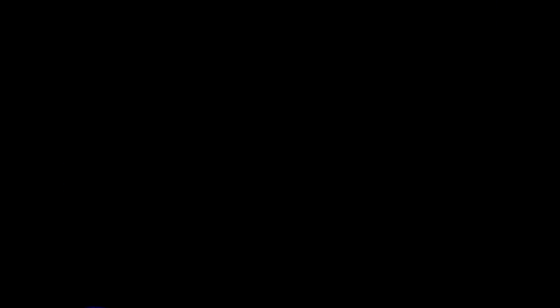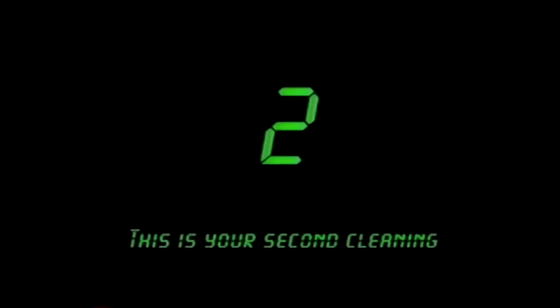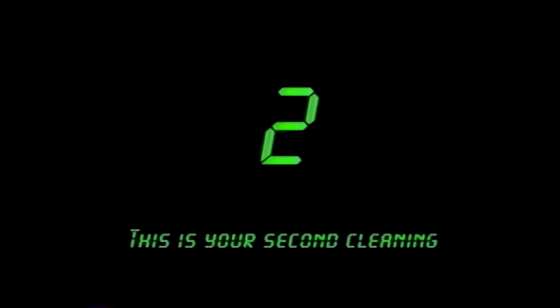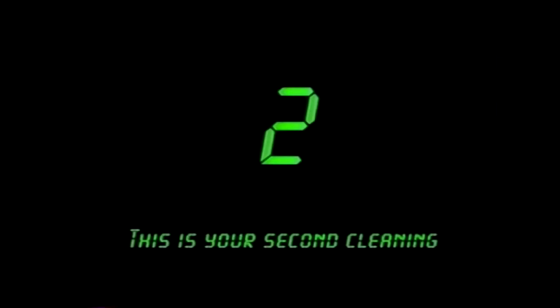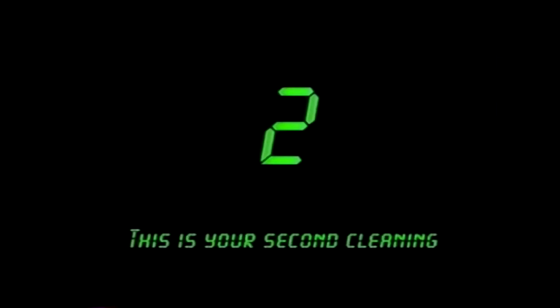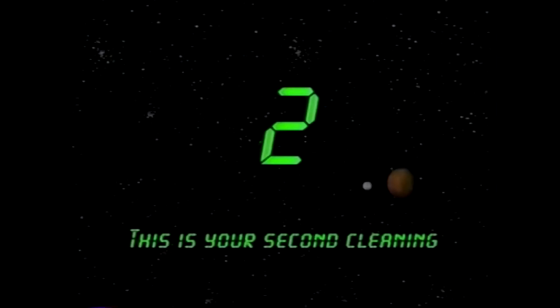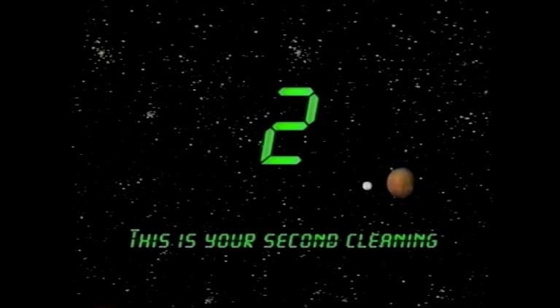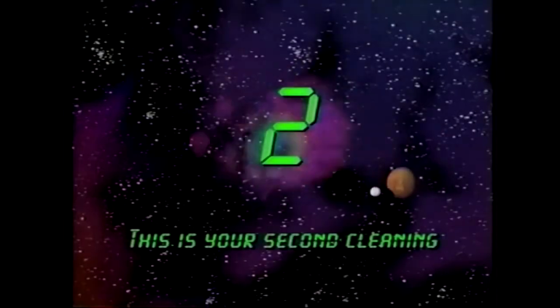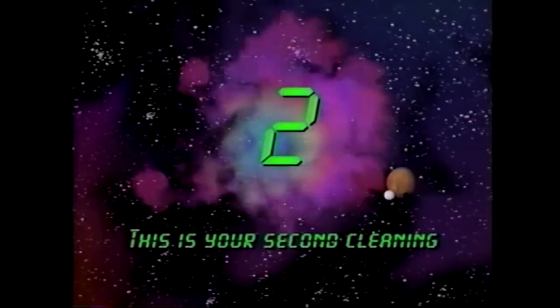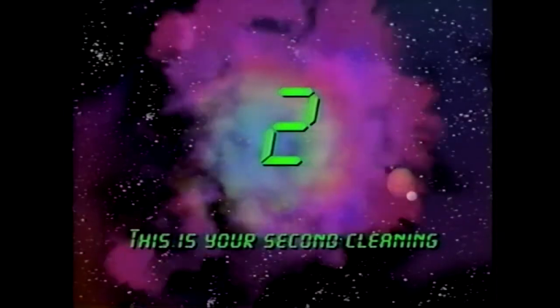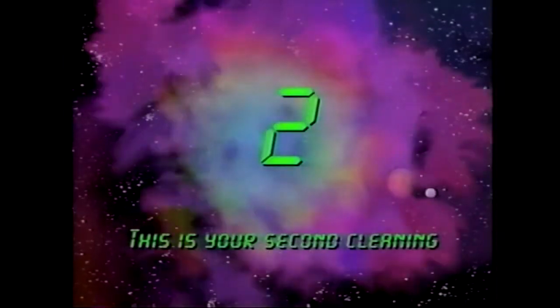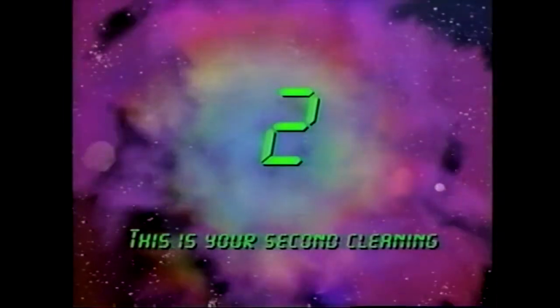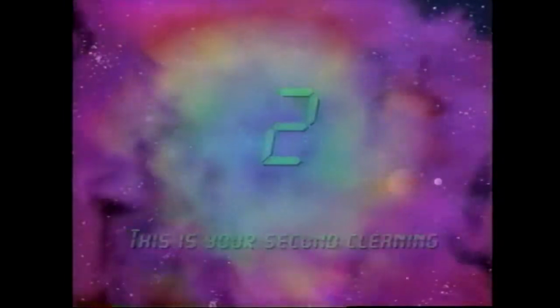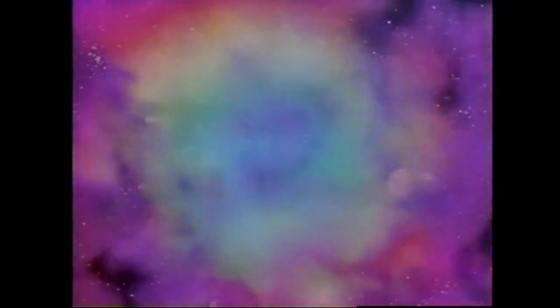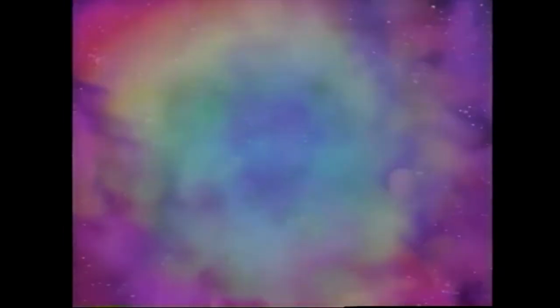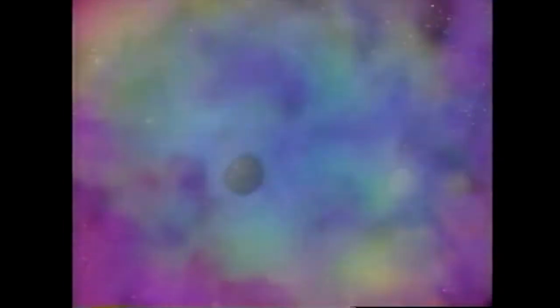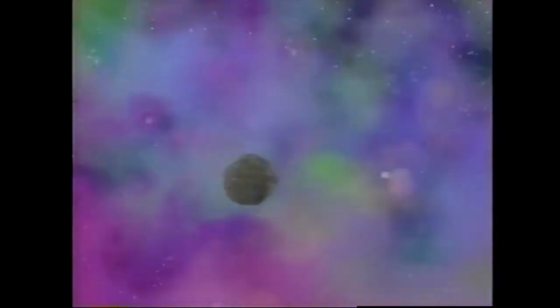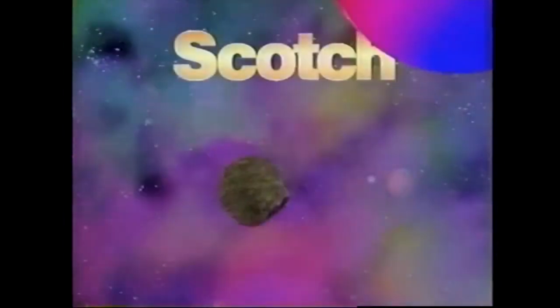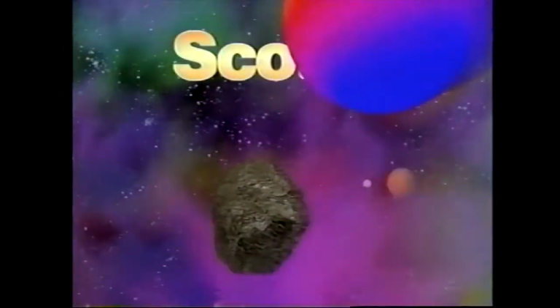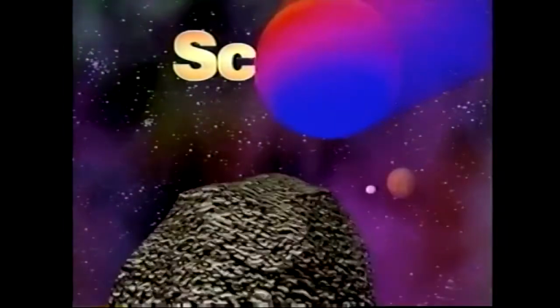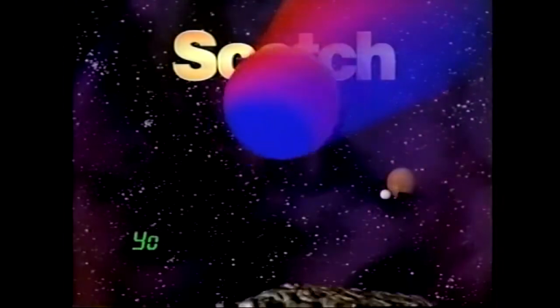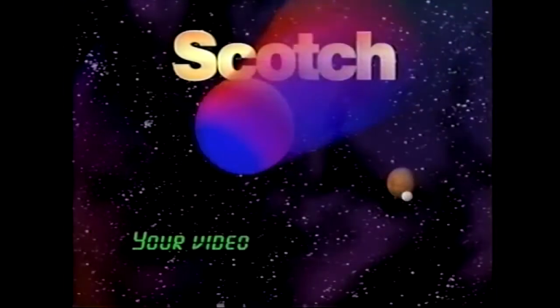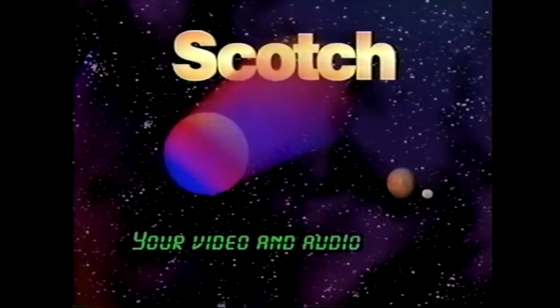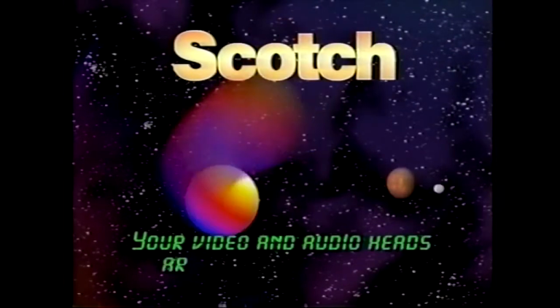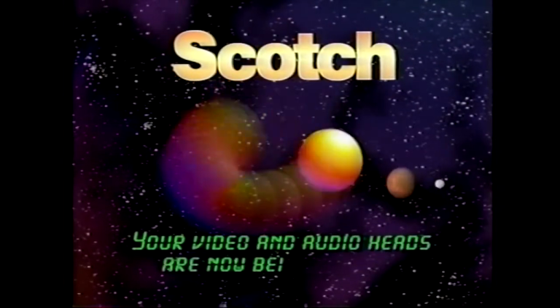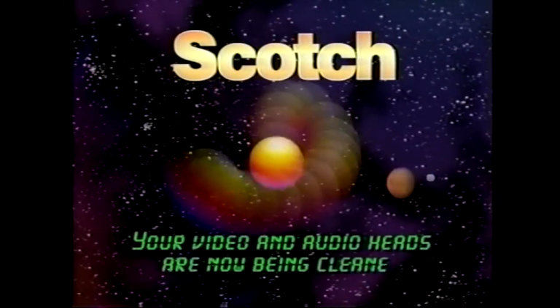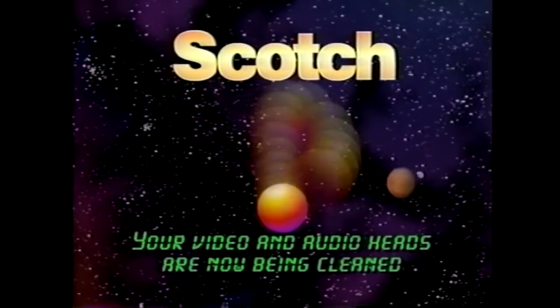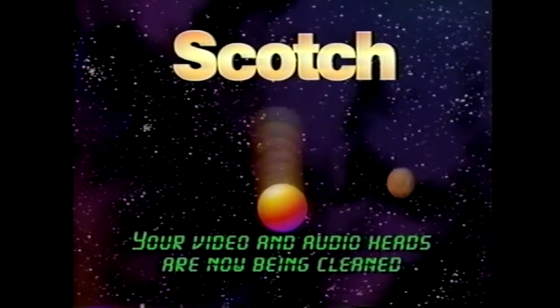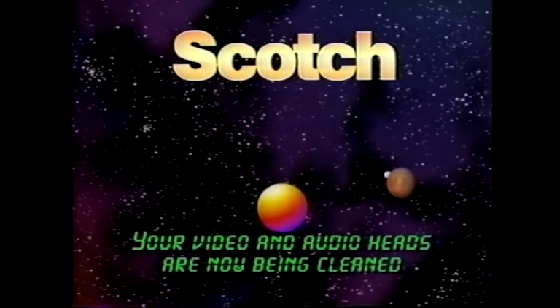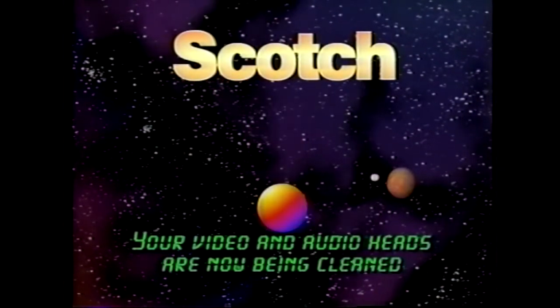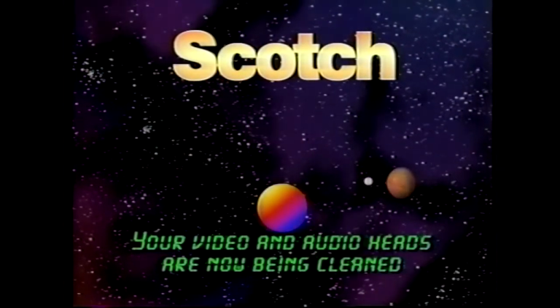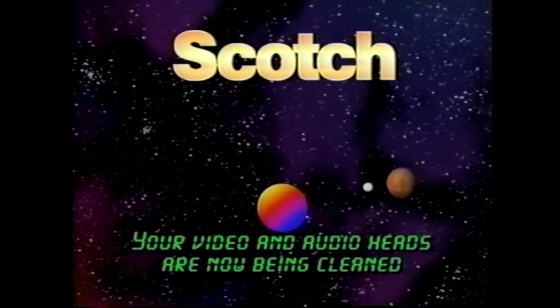This is your second cleaning. Your video and audio heads will now be cleaned.